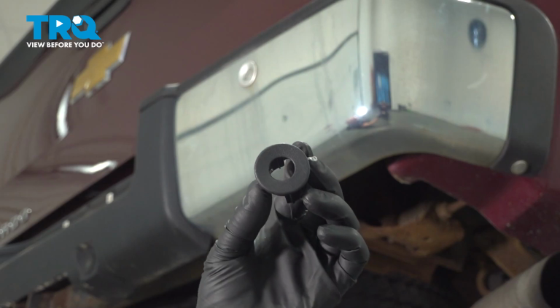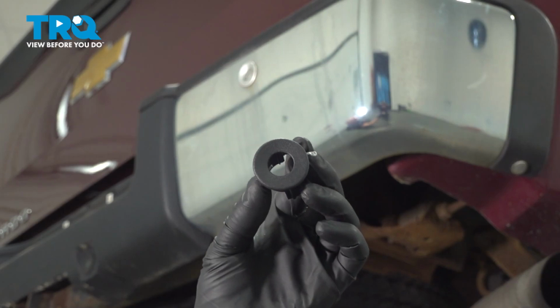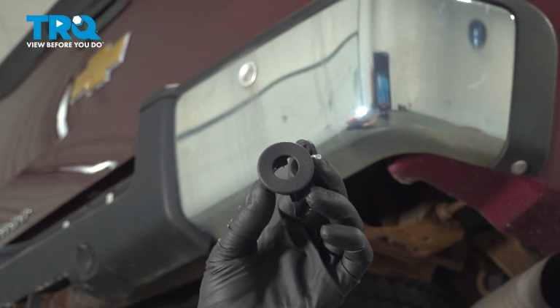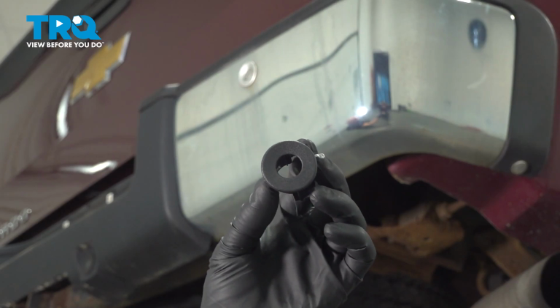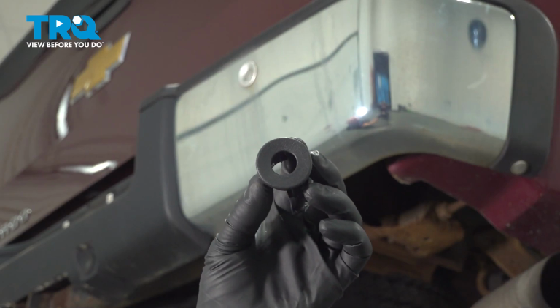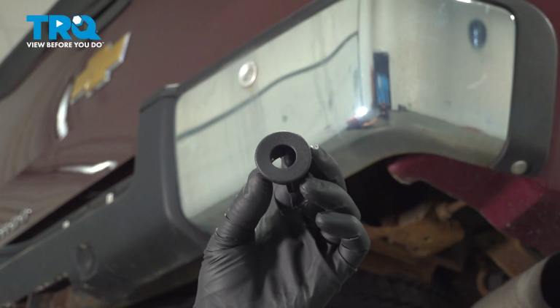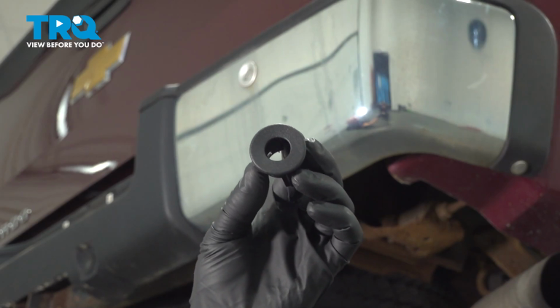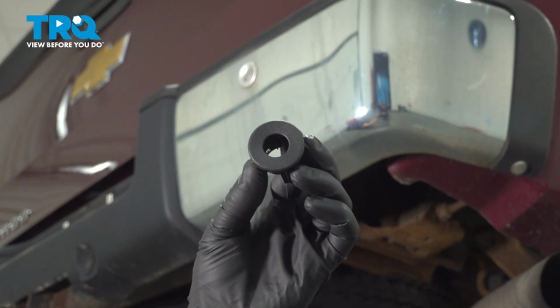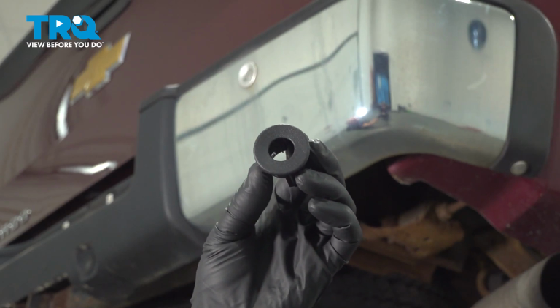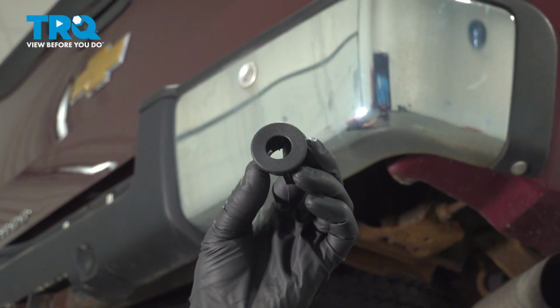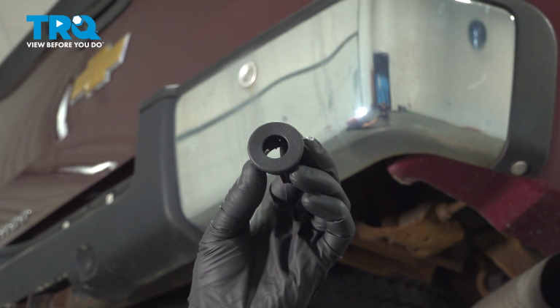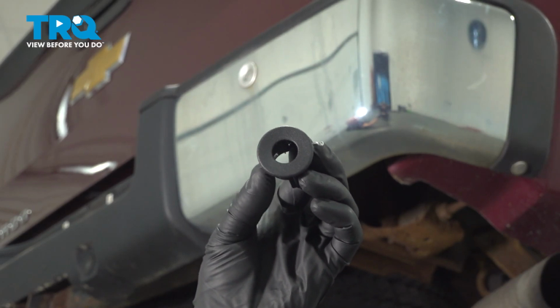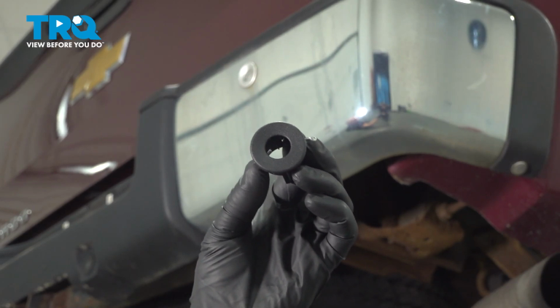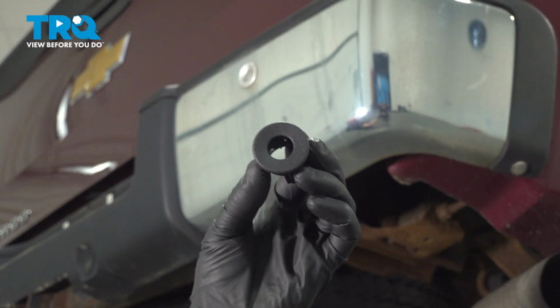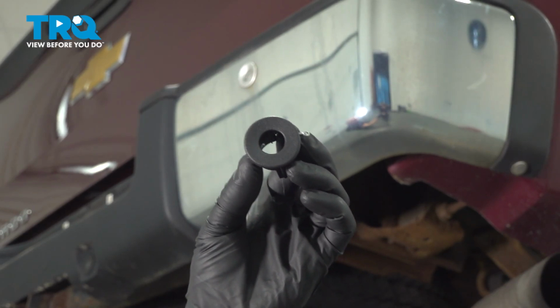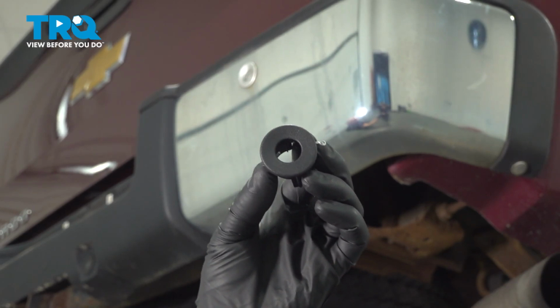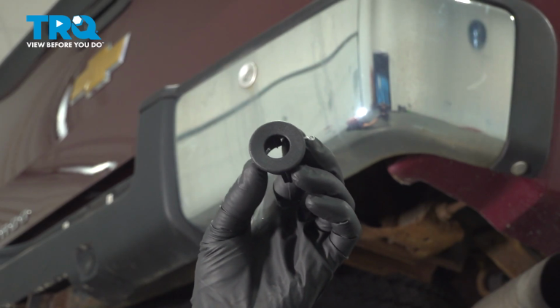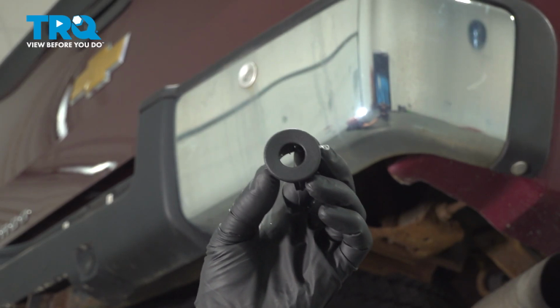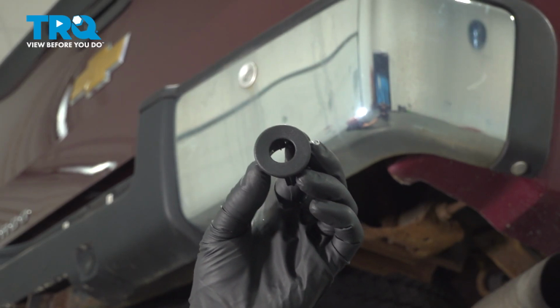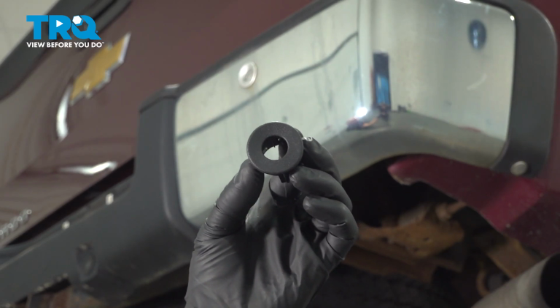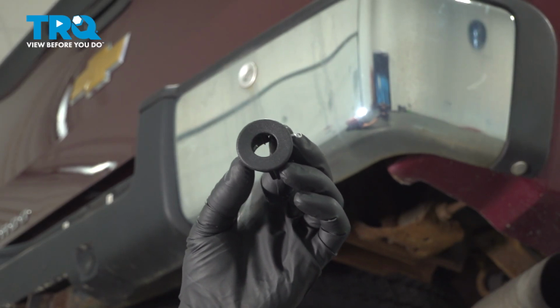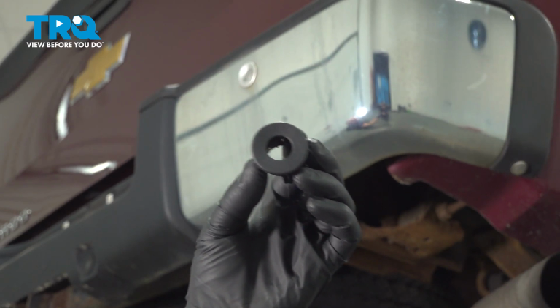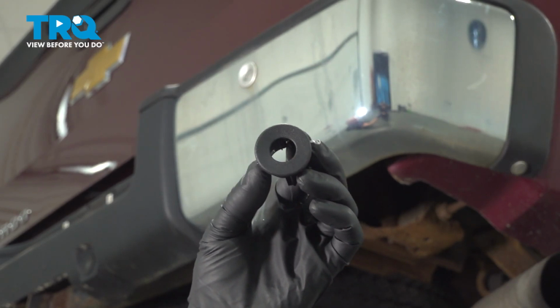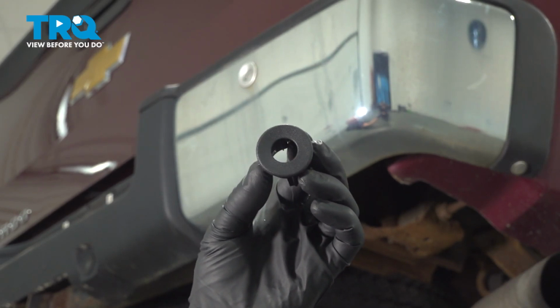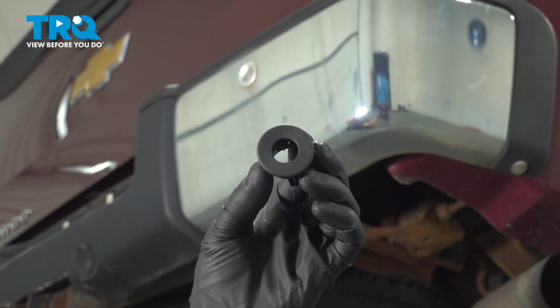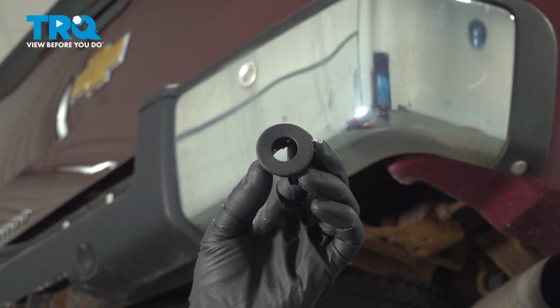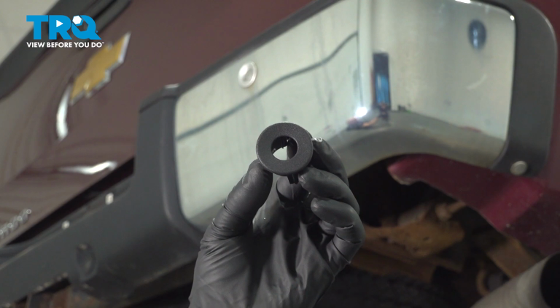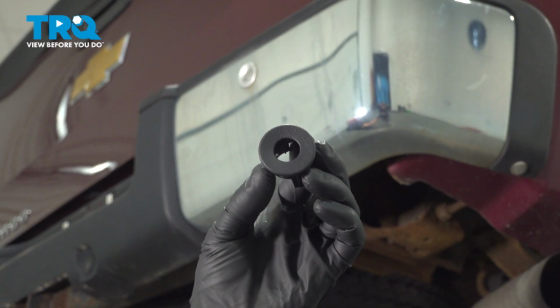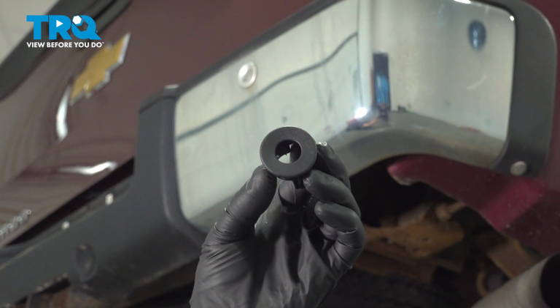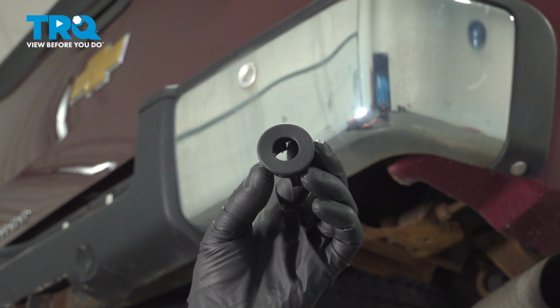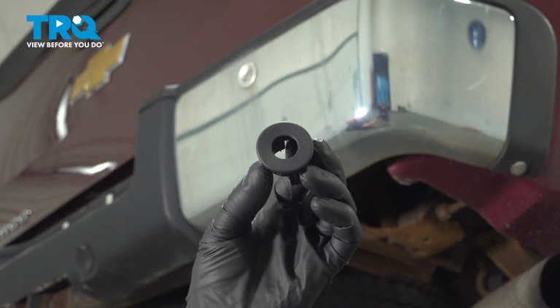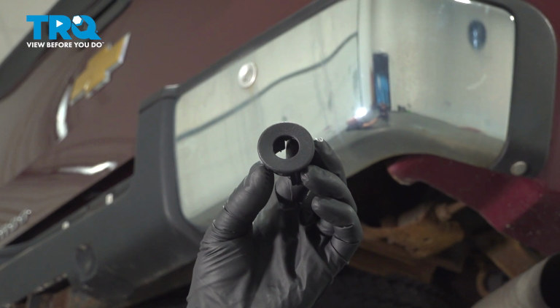In this video, I'm going to show you how to replace the rear parking sensor bezel on this Chevy Silverado. Let's get into it.